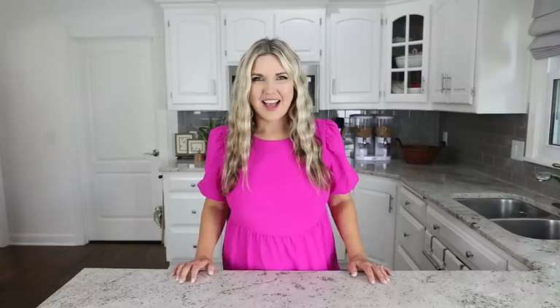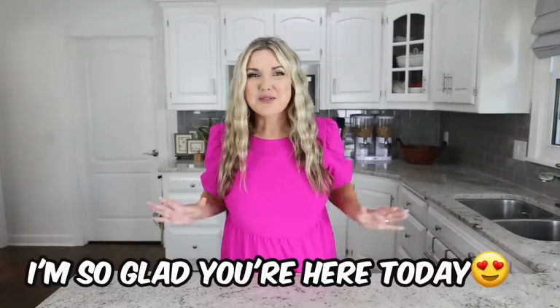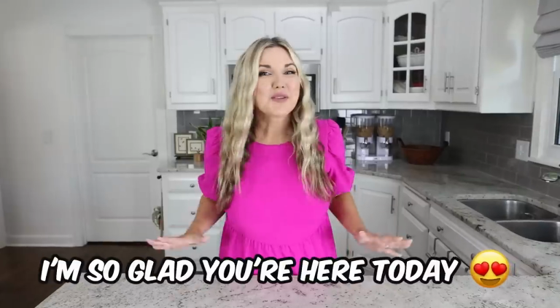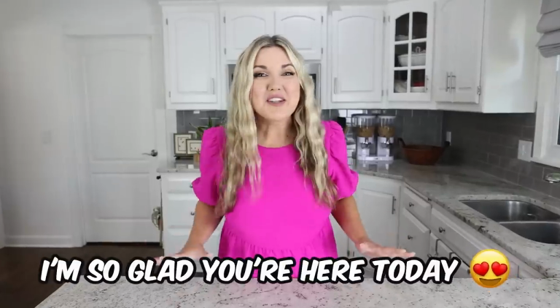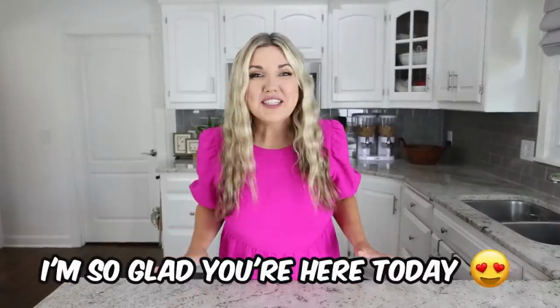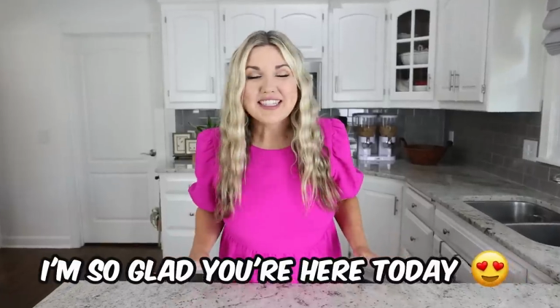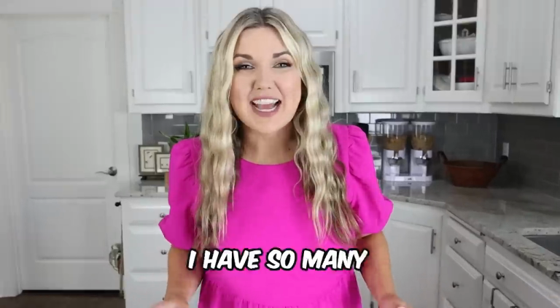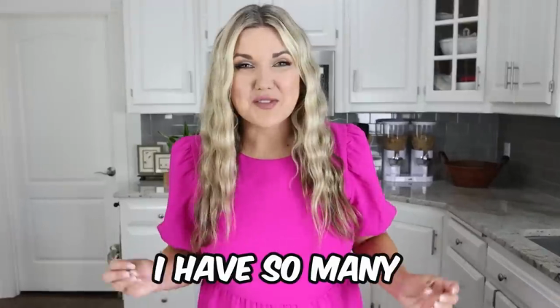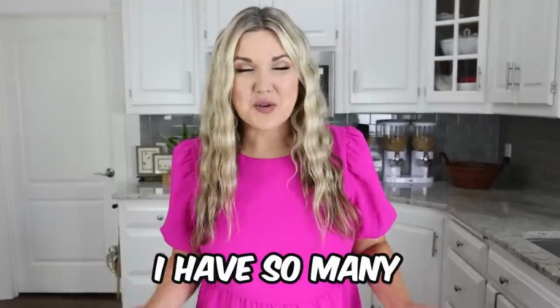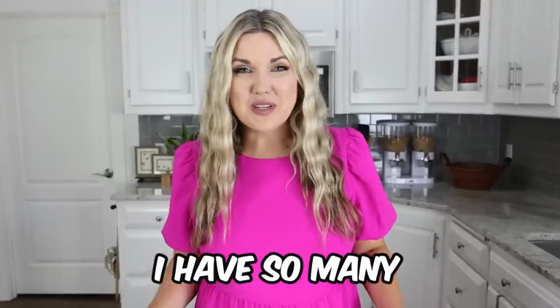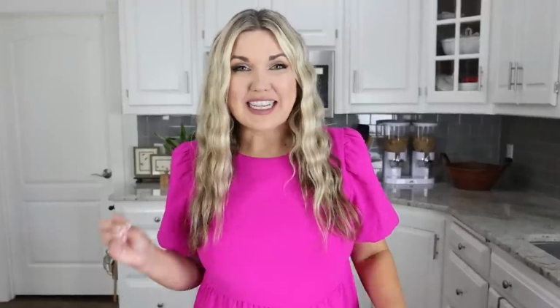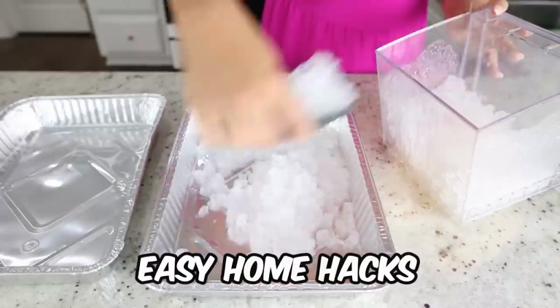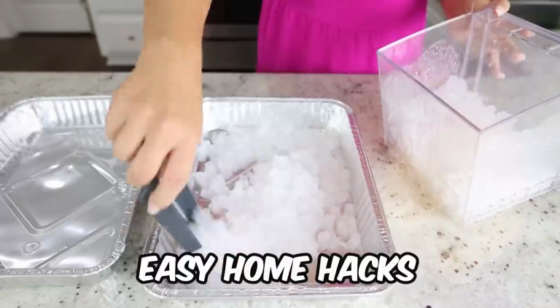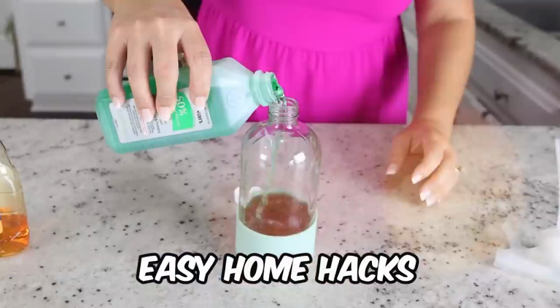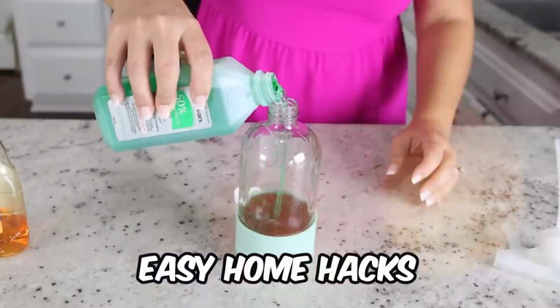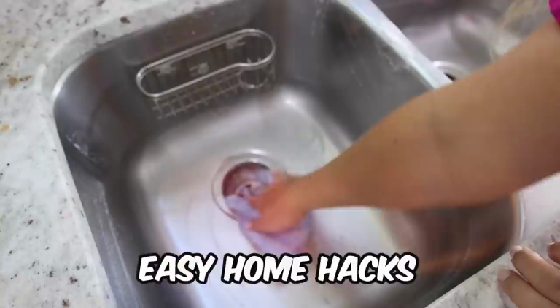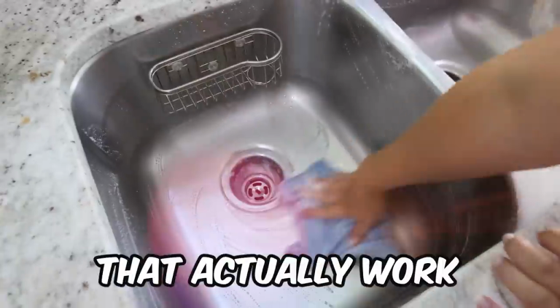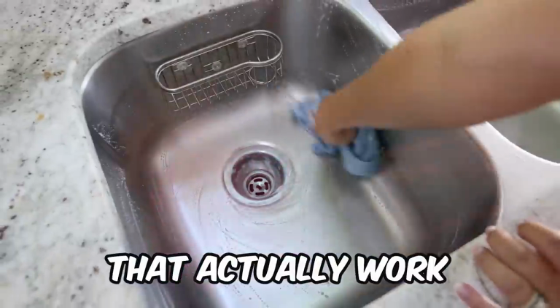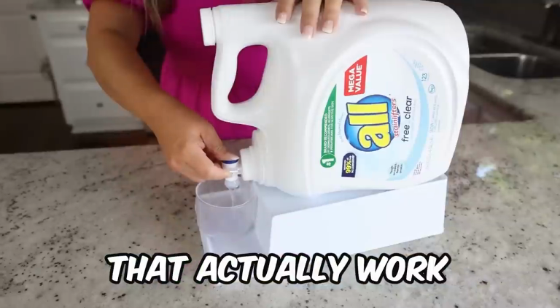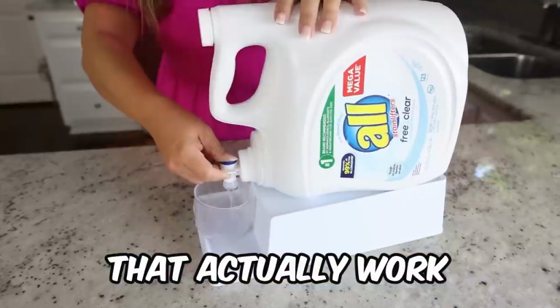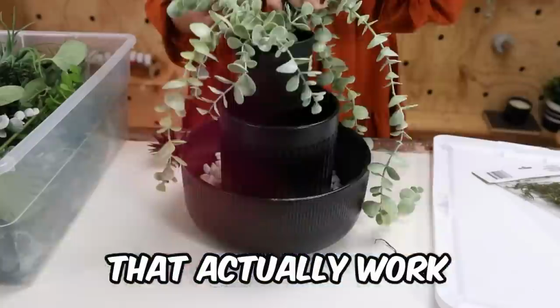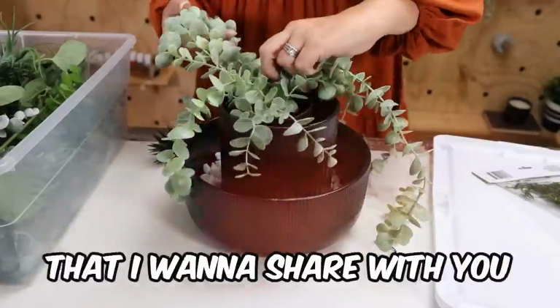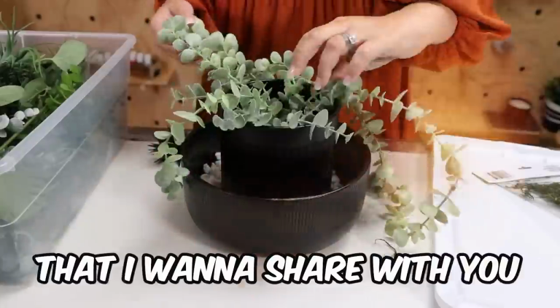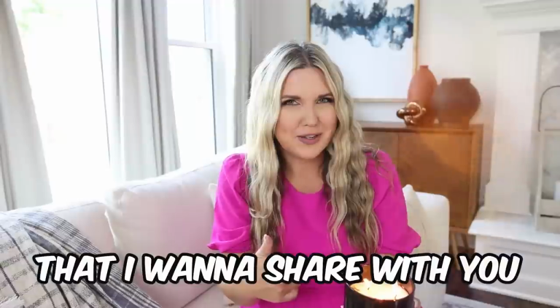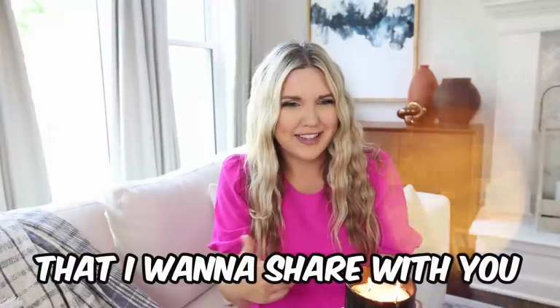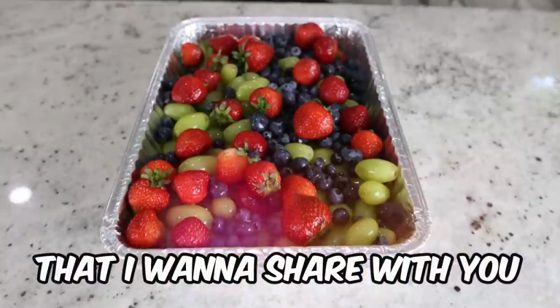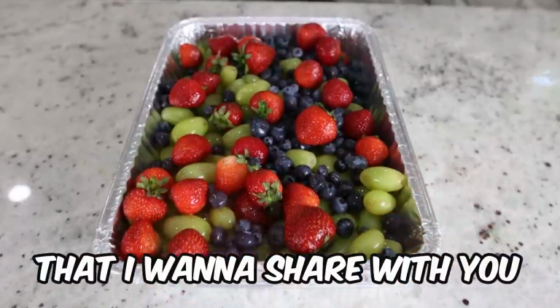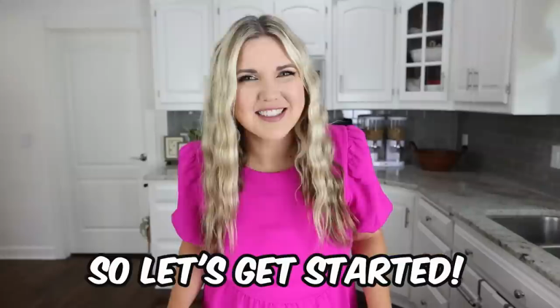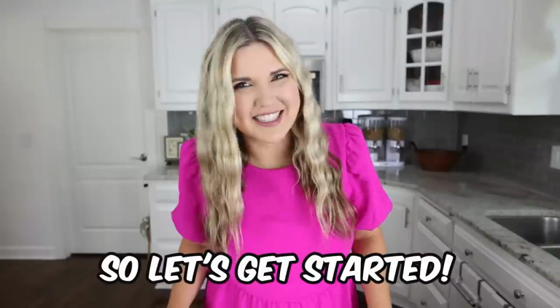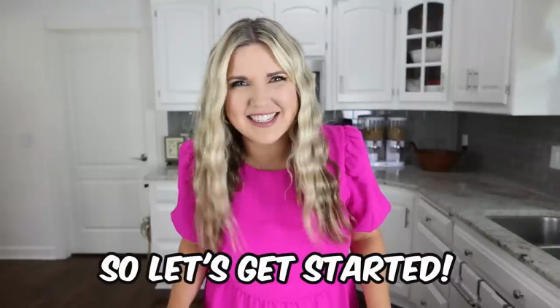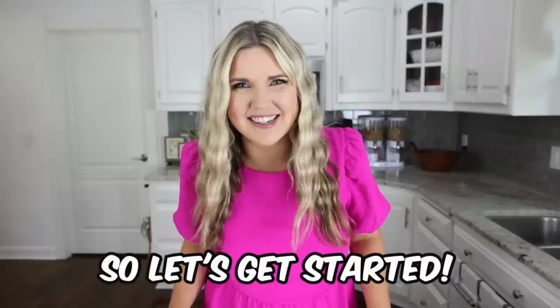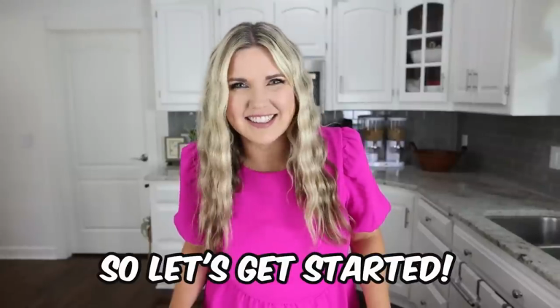I'm so glad you're here today. I have so many easy home hacks that actually work that I want to share with you, so let's get started.